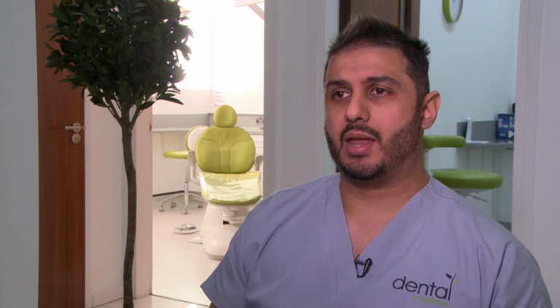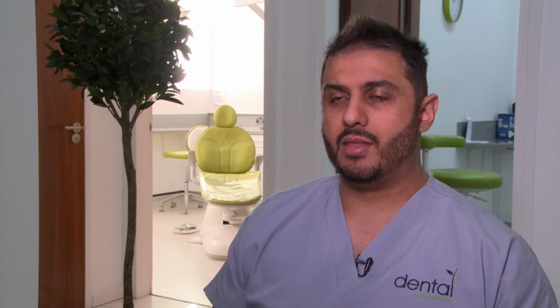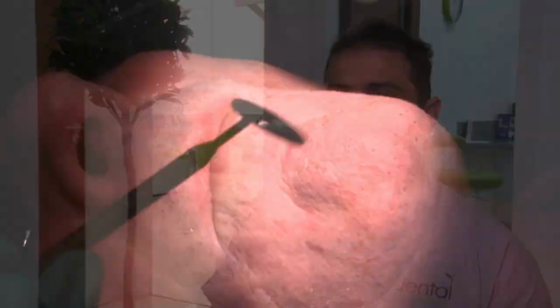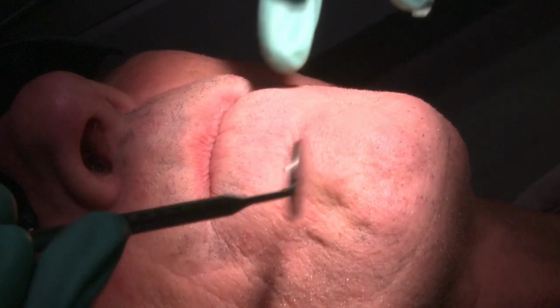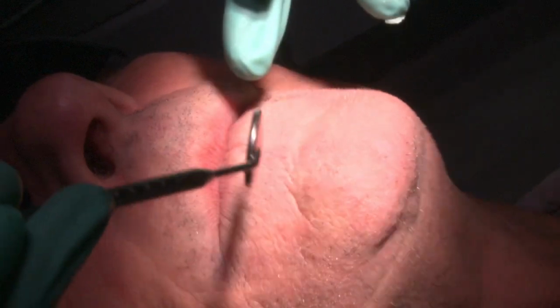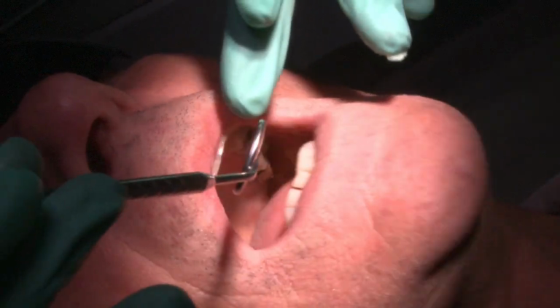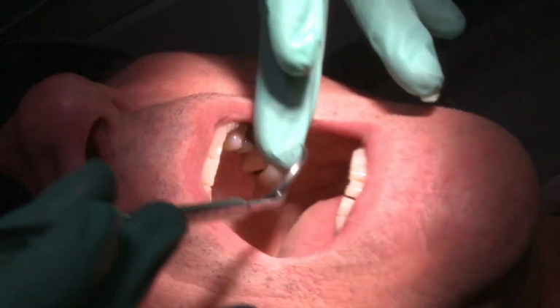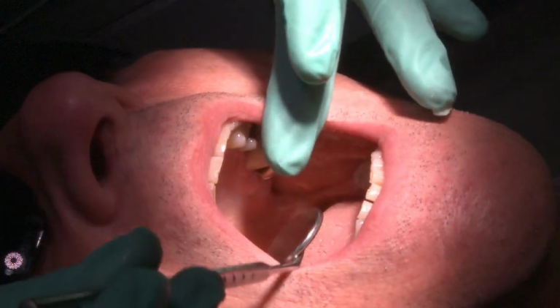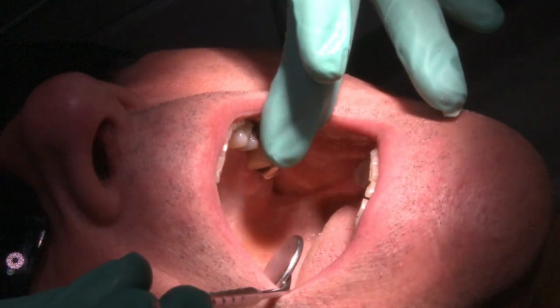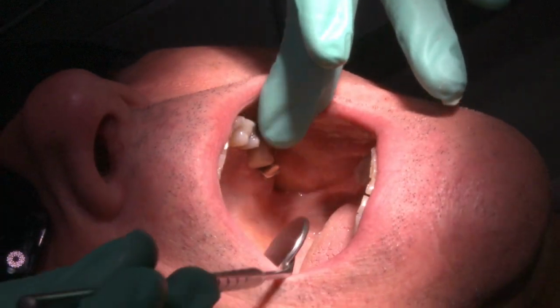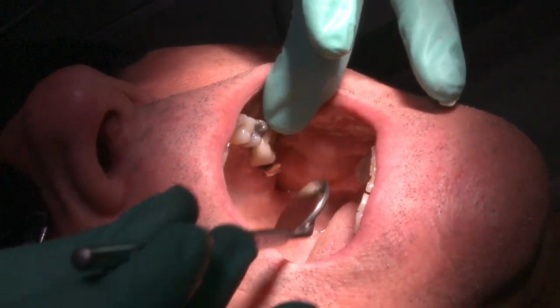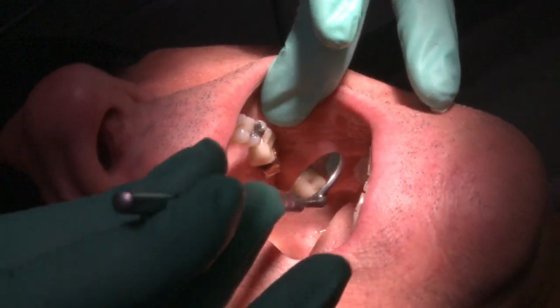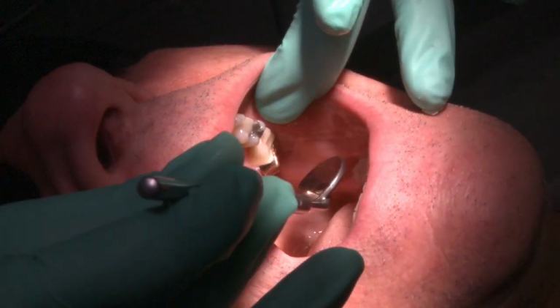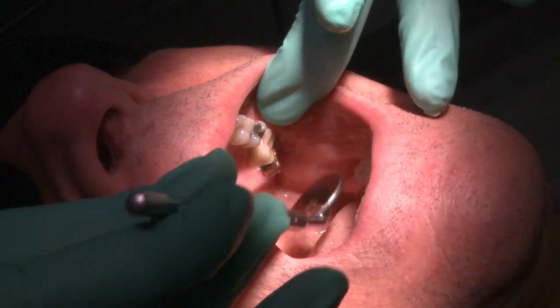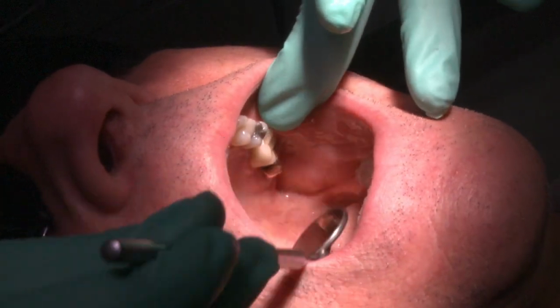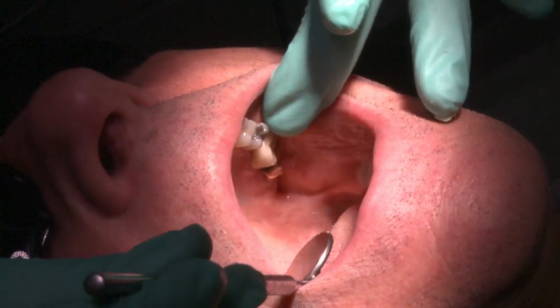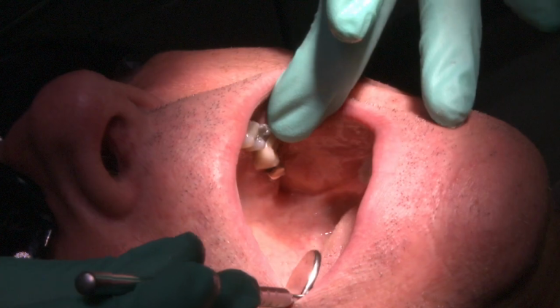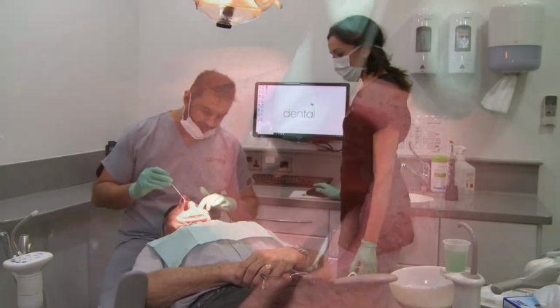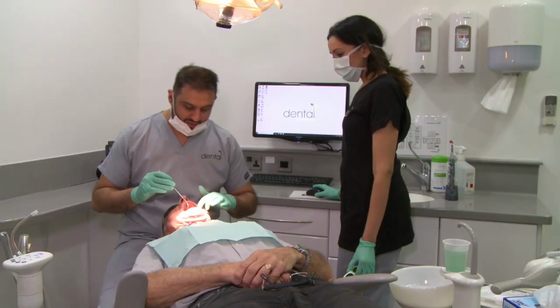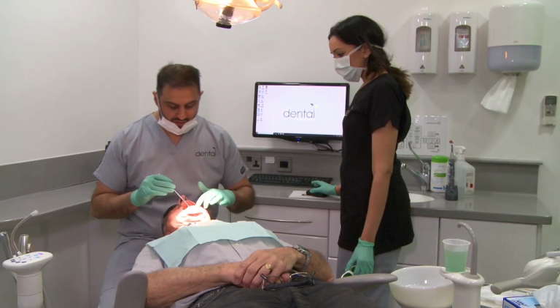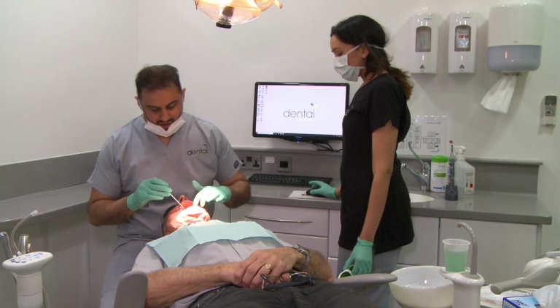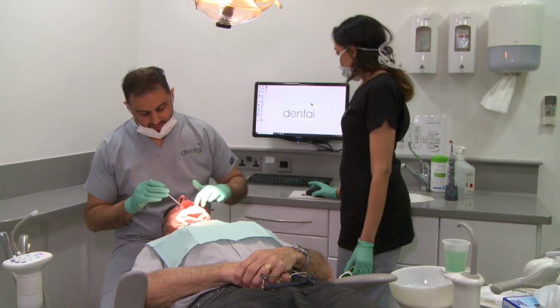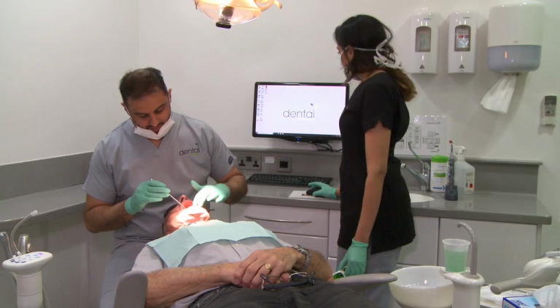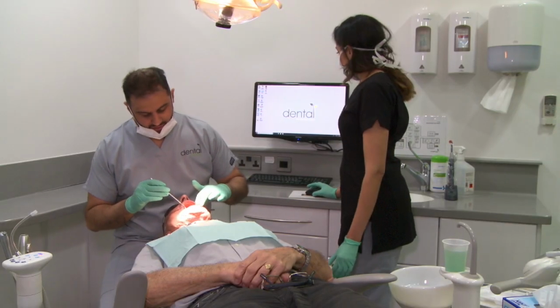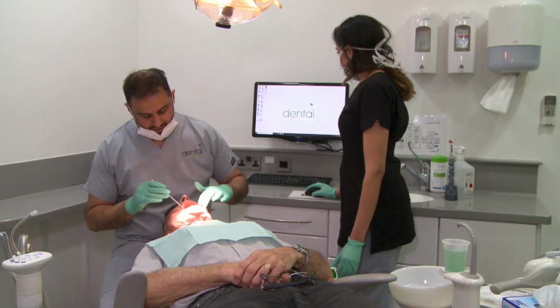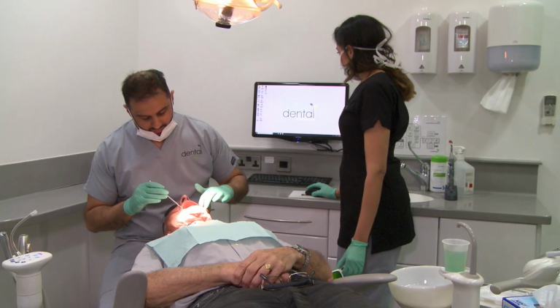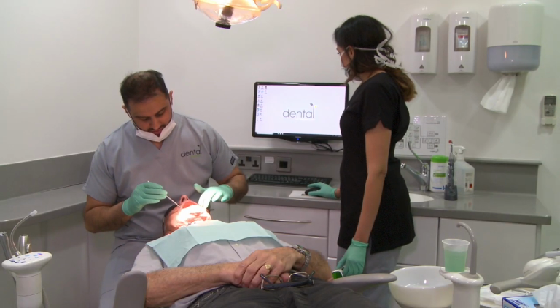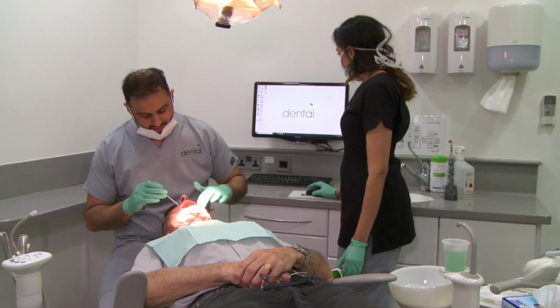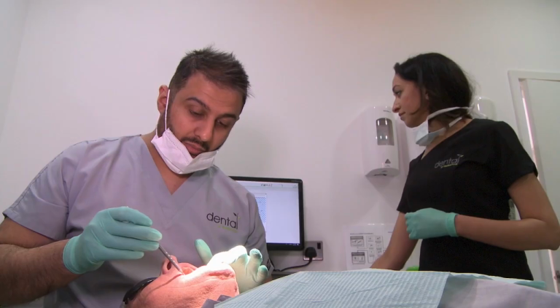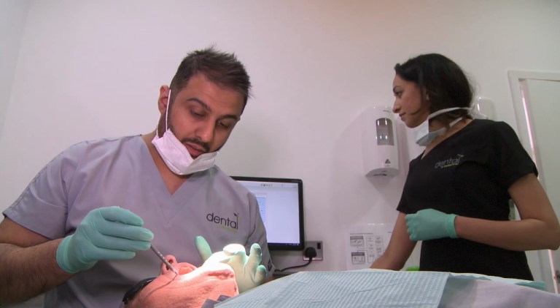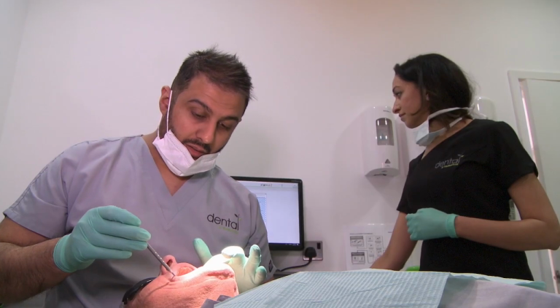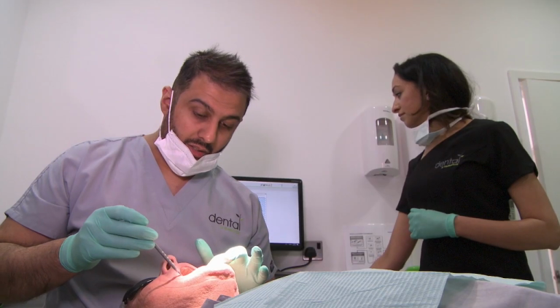We then move into the mouth and check all the soft tissues to make sure they're healthy — there's no ulceration or any red or white patches which look suspicious.